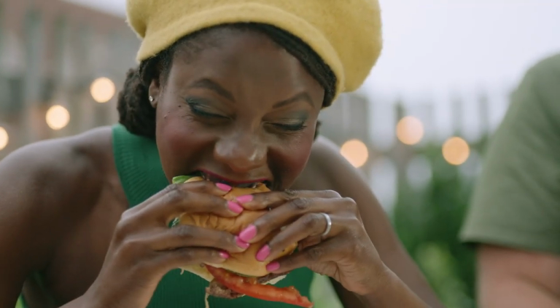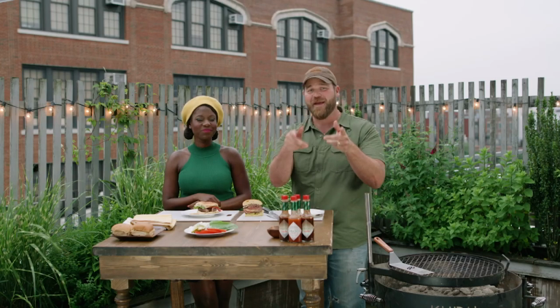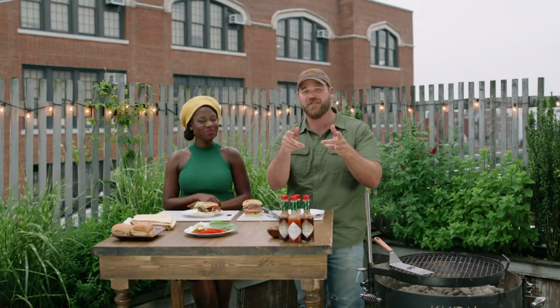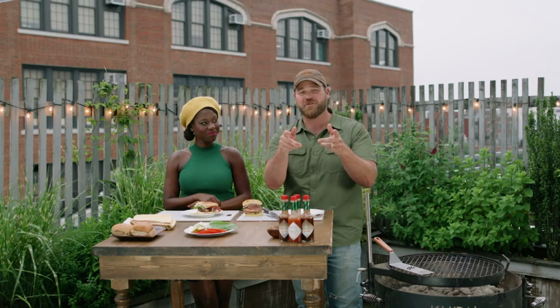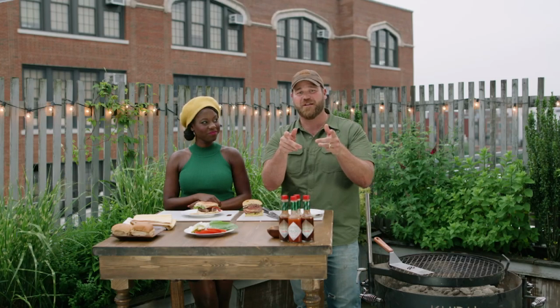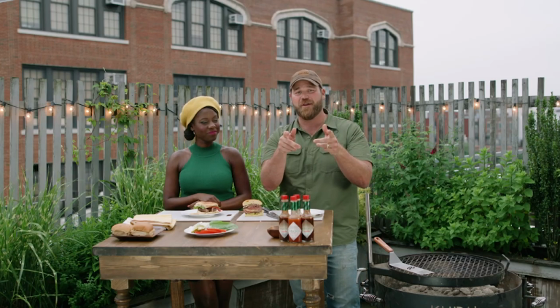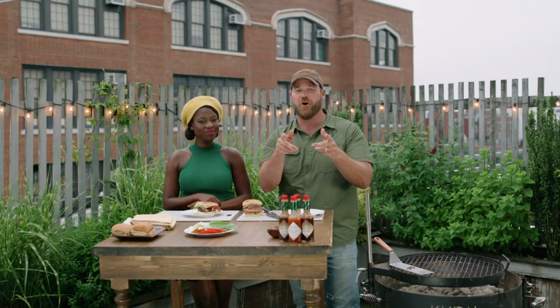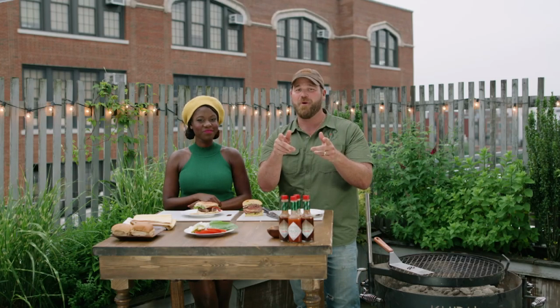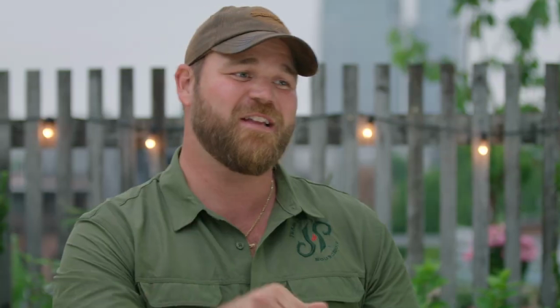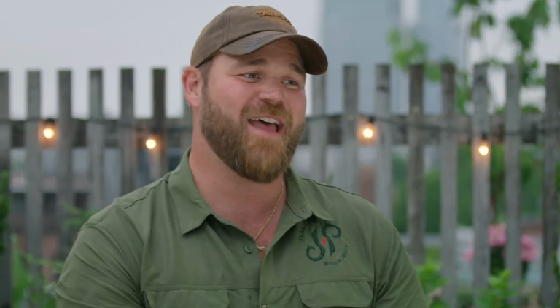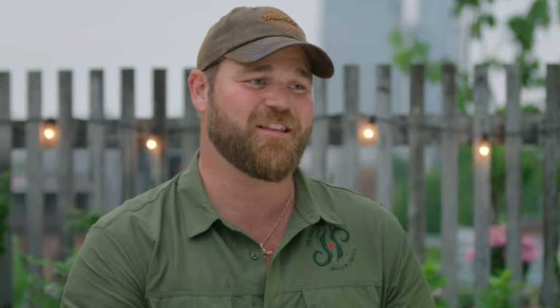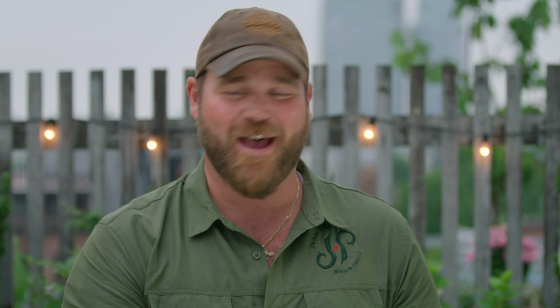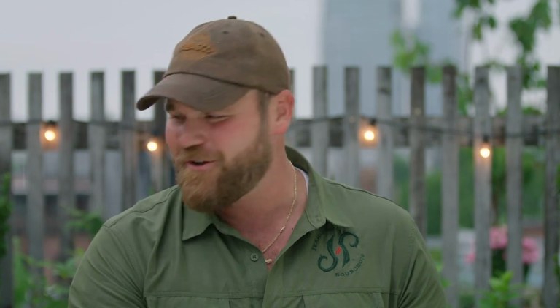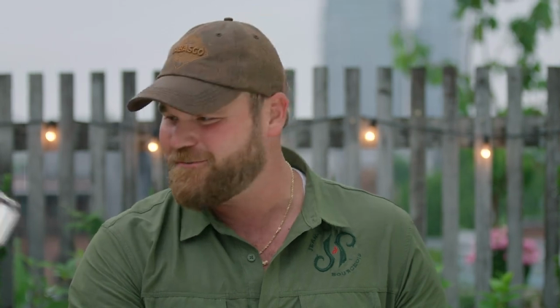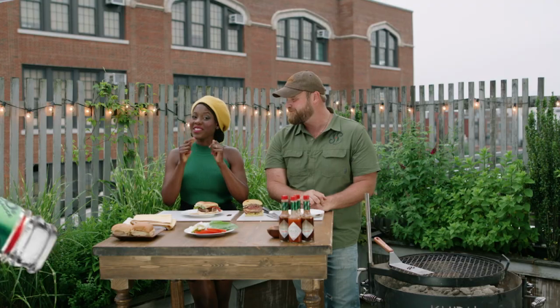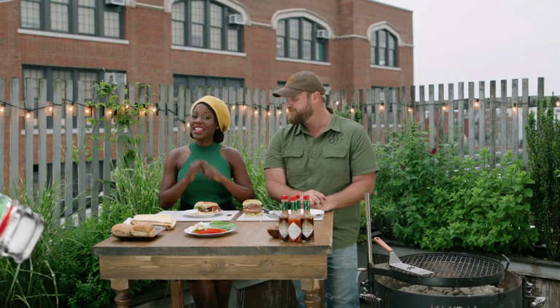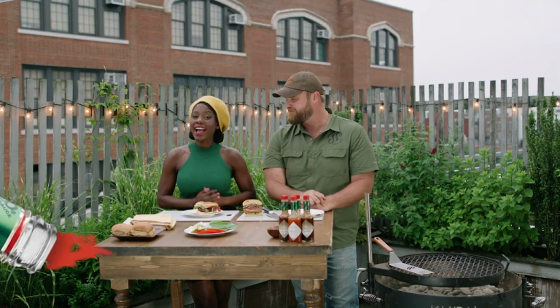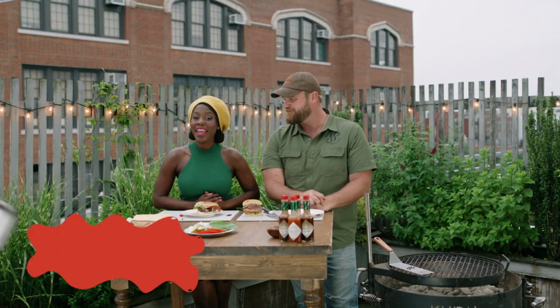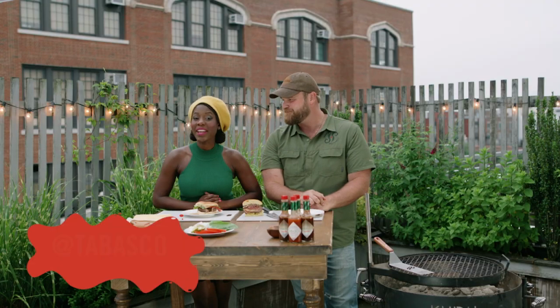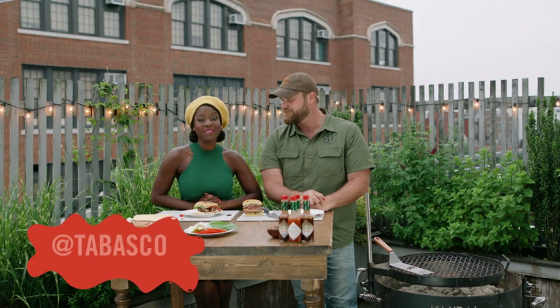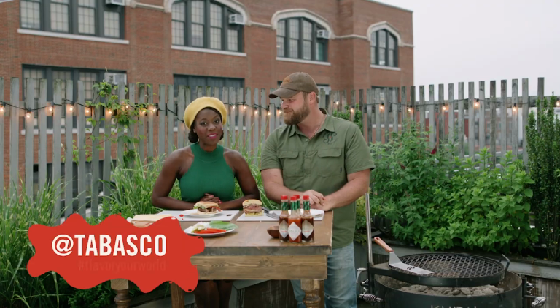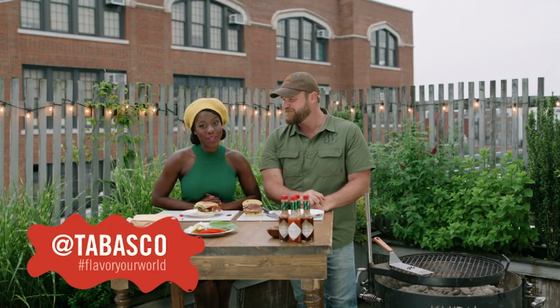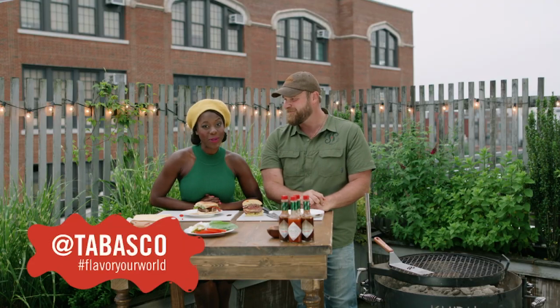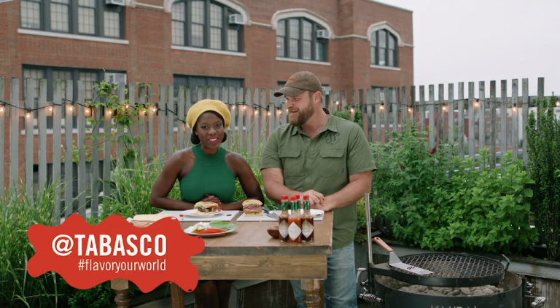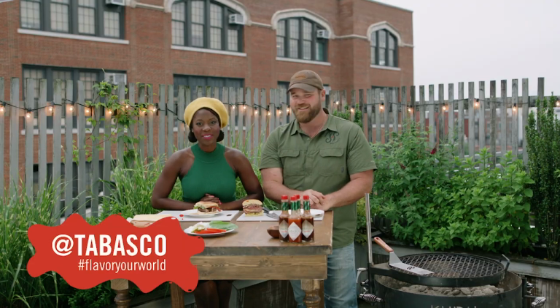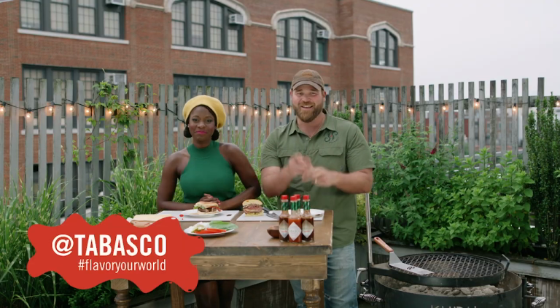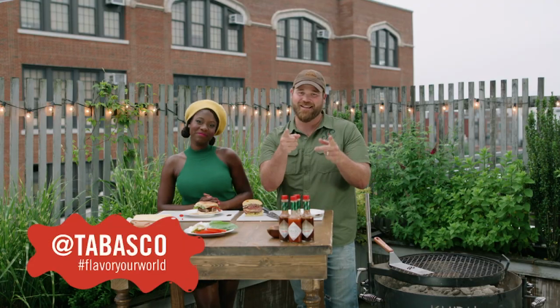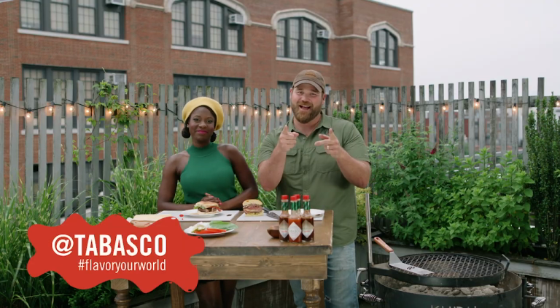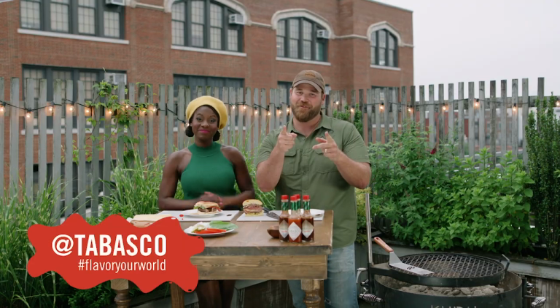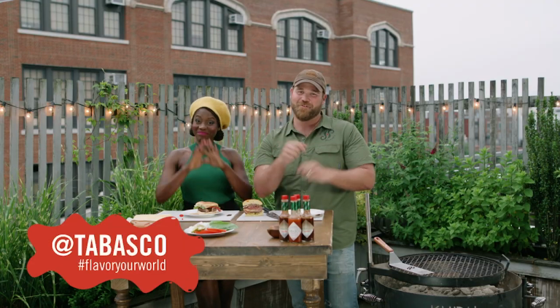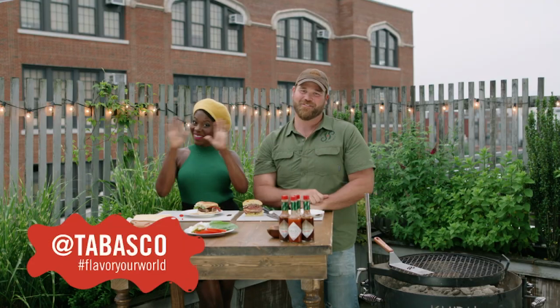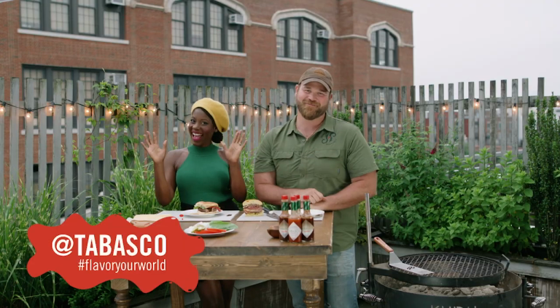If you're making this recipe at home, please tag Tabasco and use the hashtag Flavor Your World. See you next time, folks. Bye.